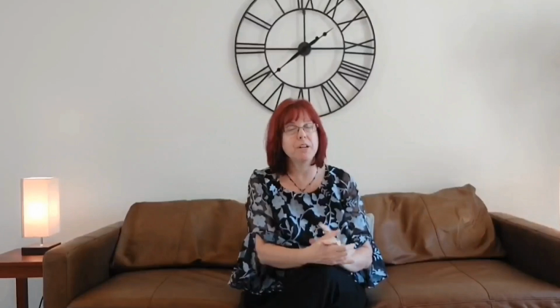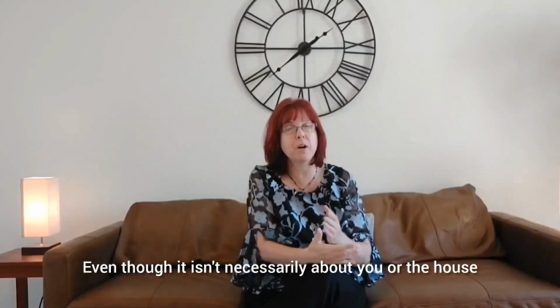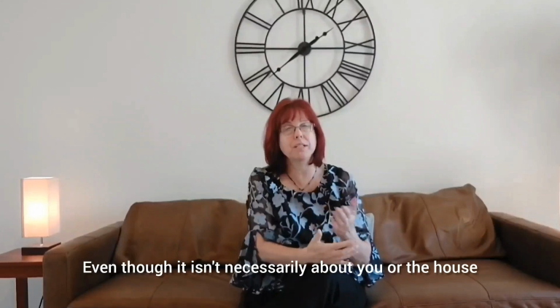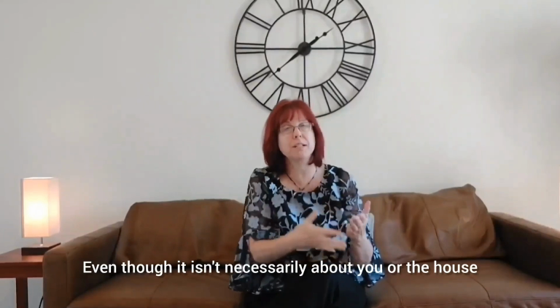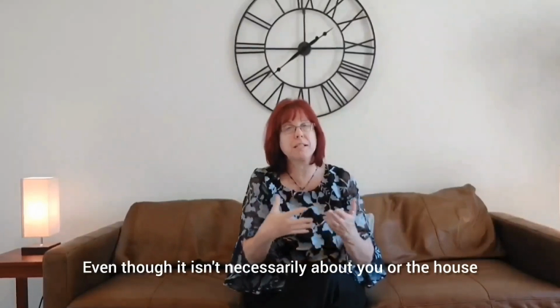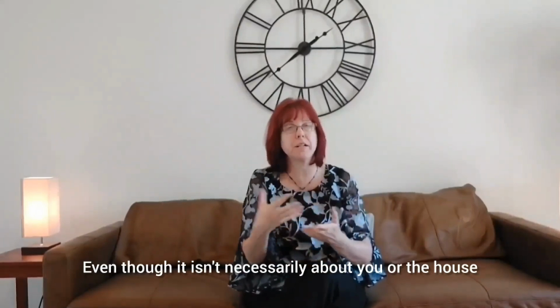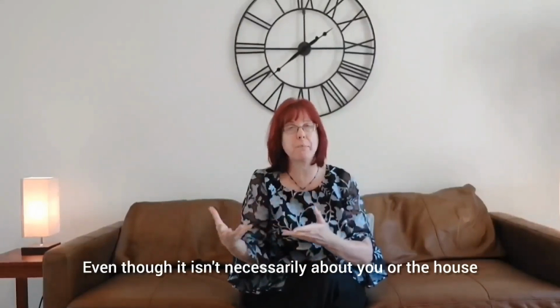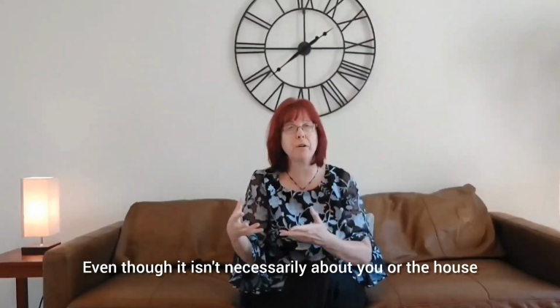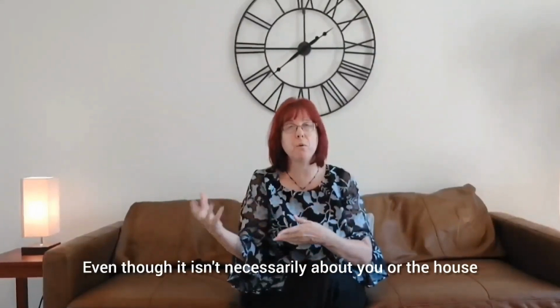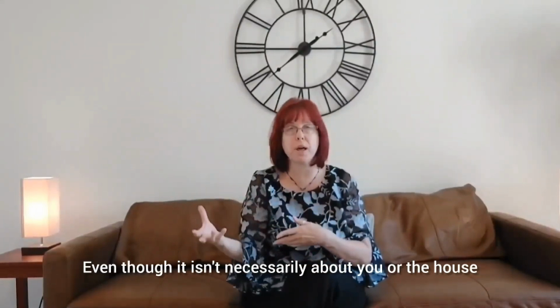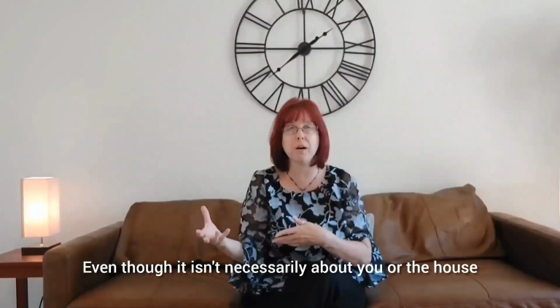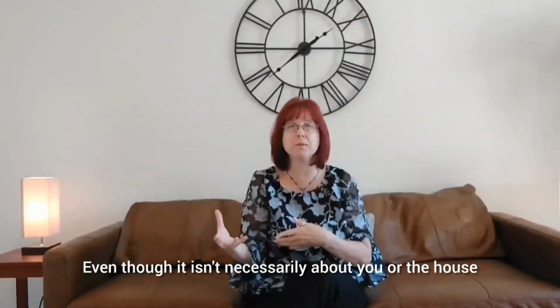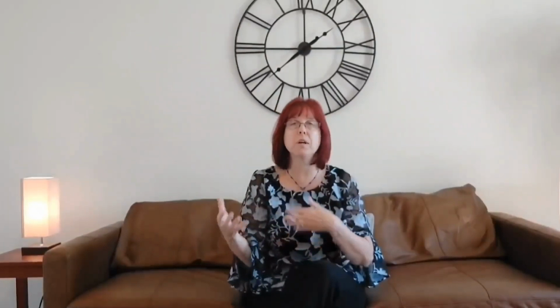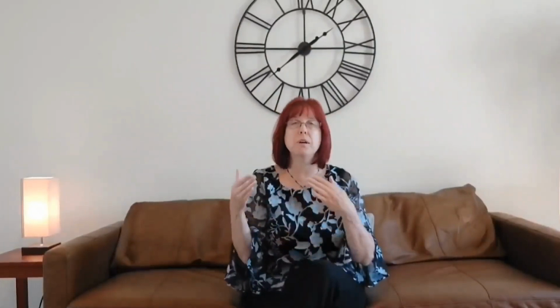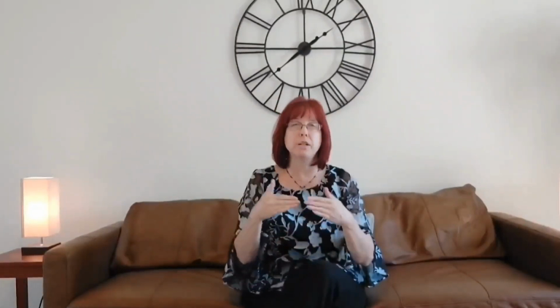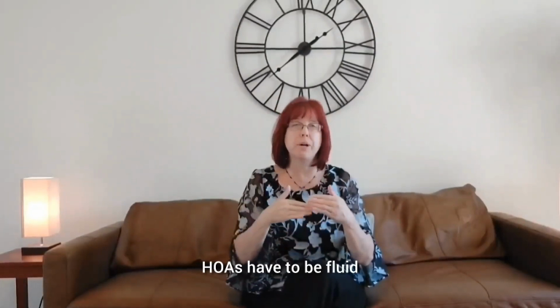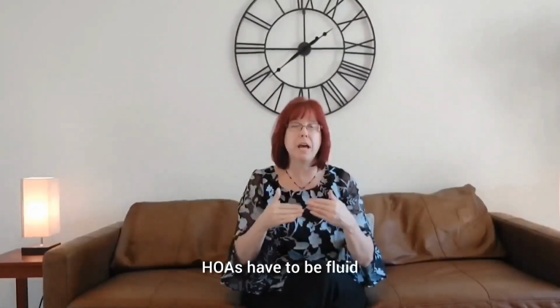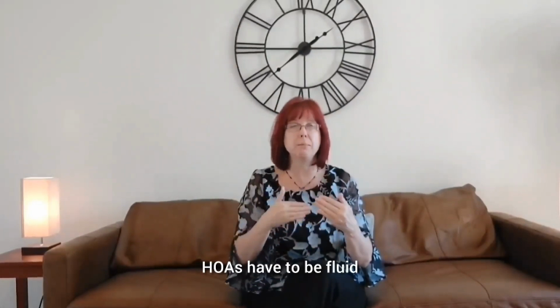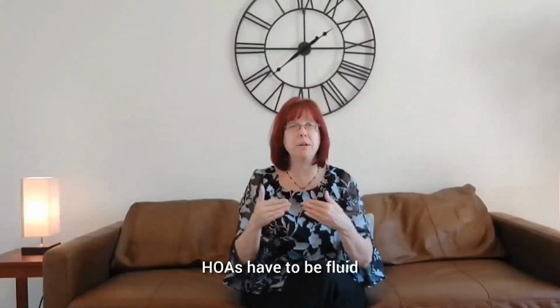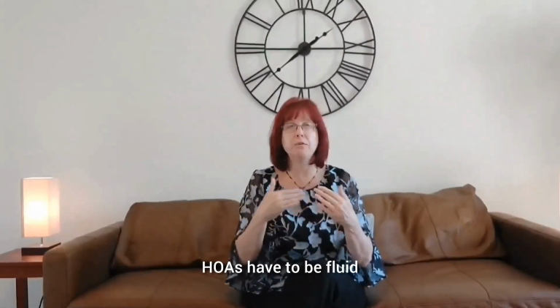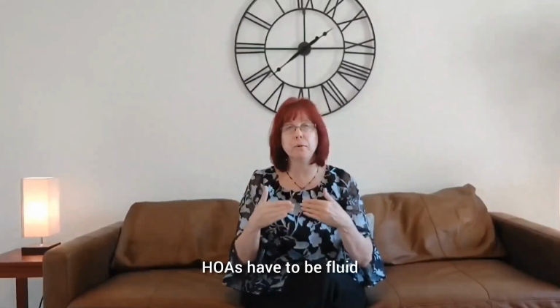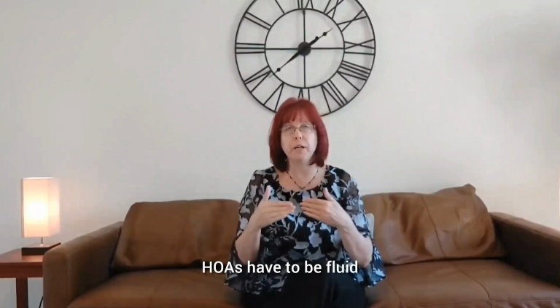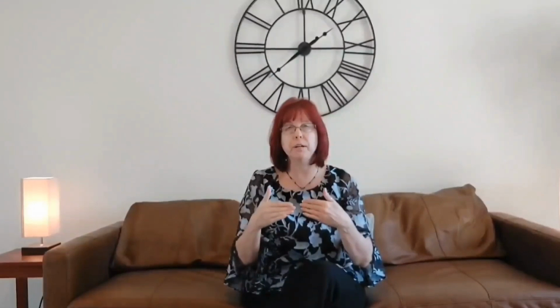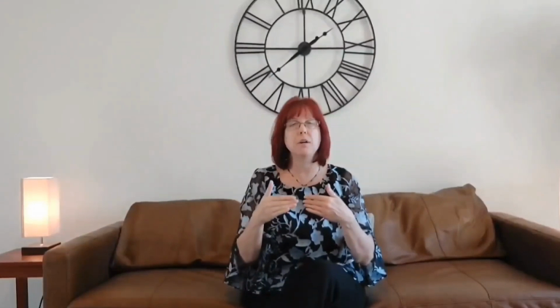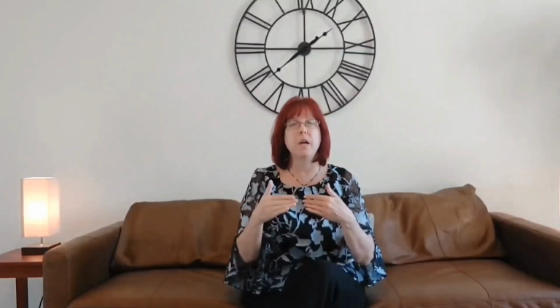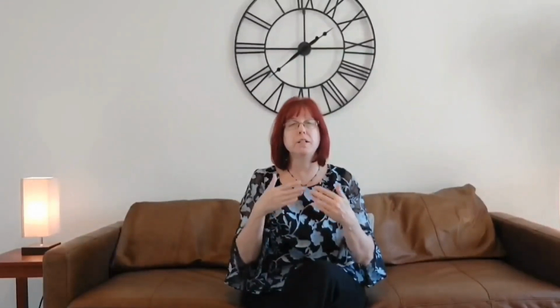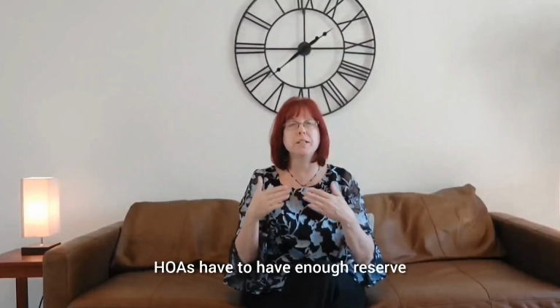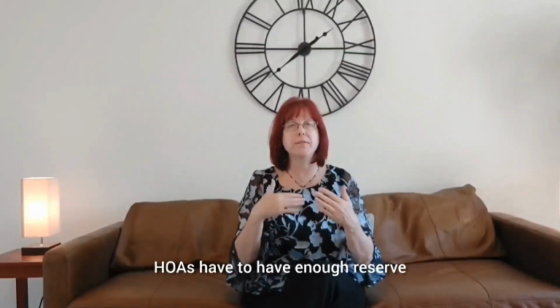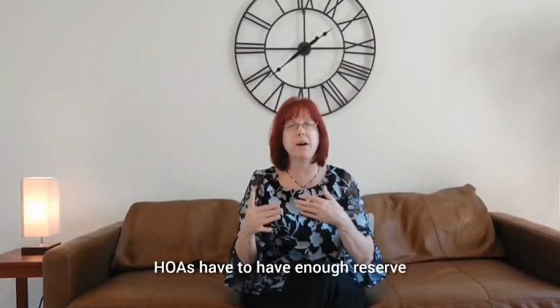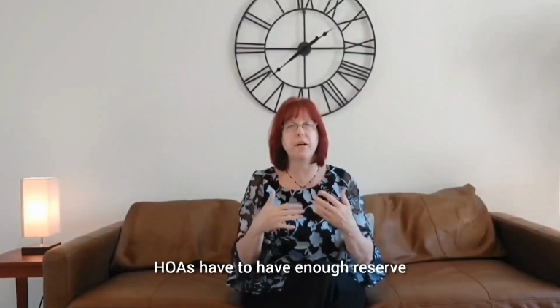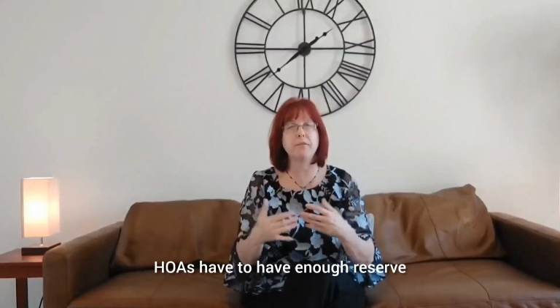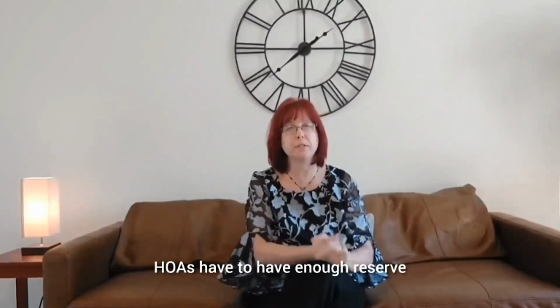It isn't necessarily about you owning the house. The underwriters have to review it. The underwriters have to have enough reserve.